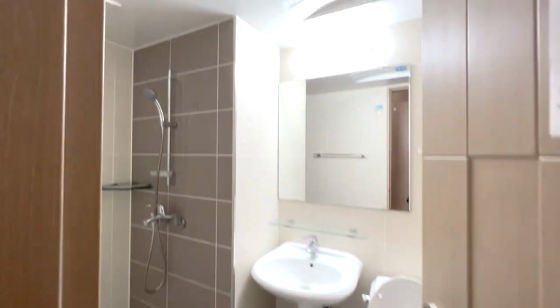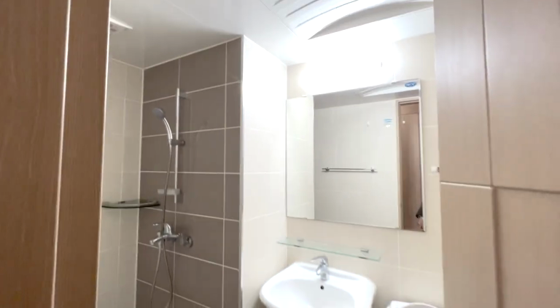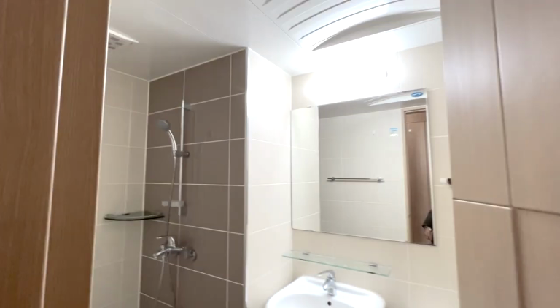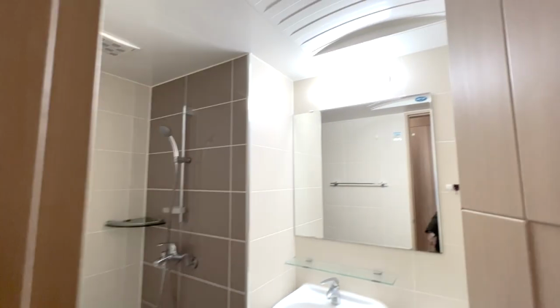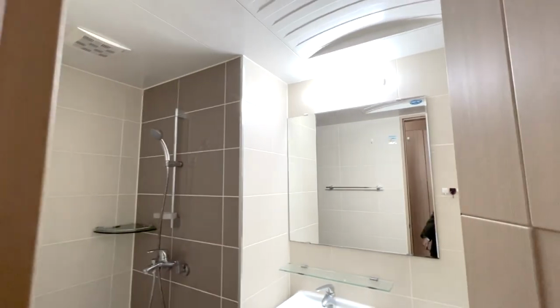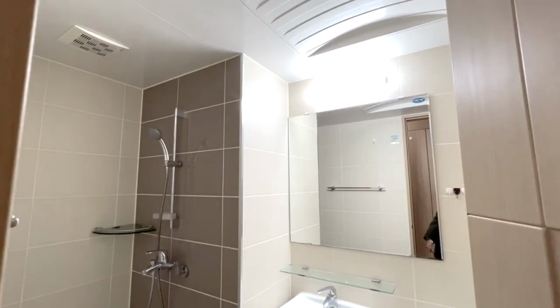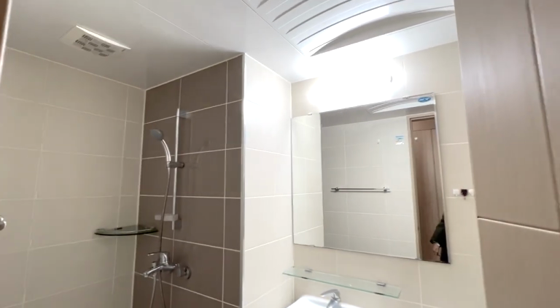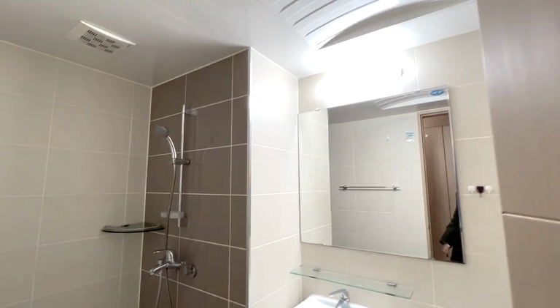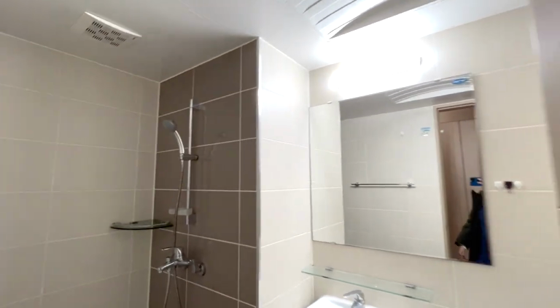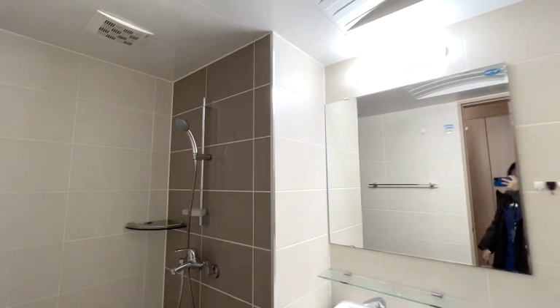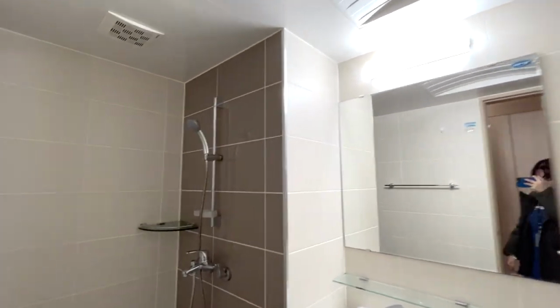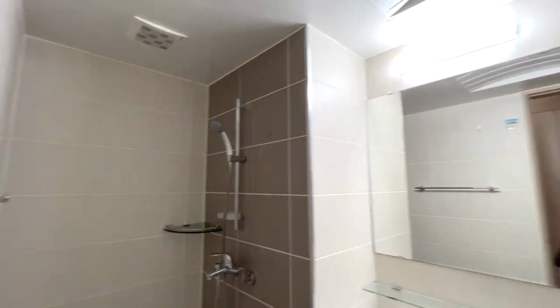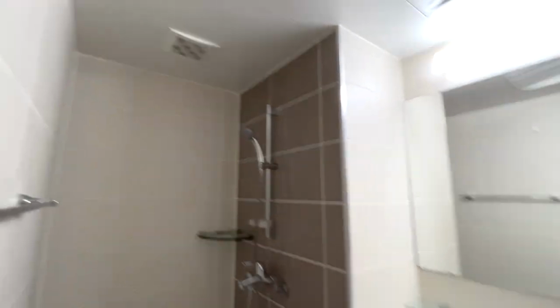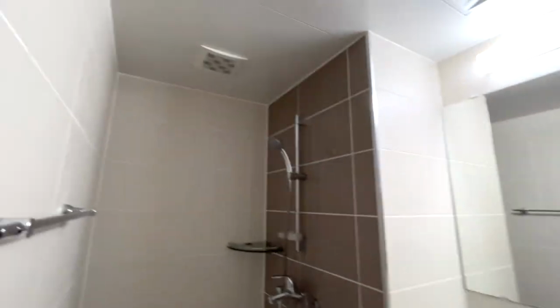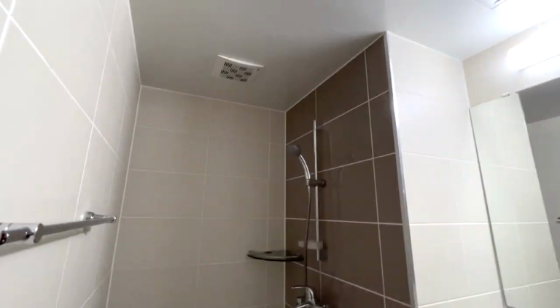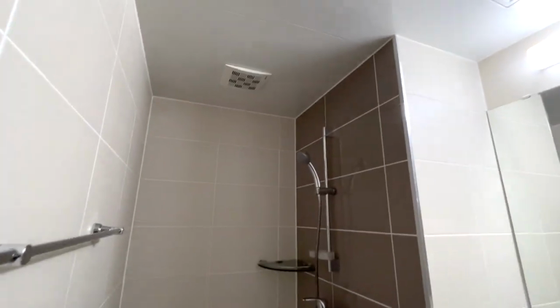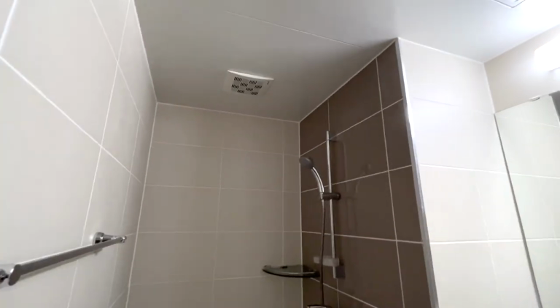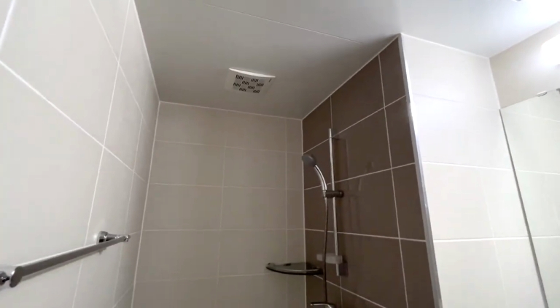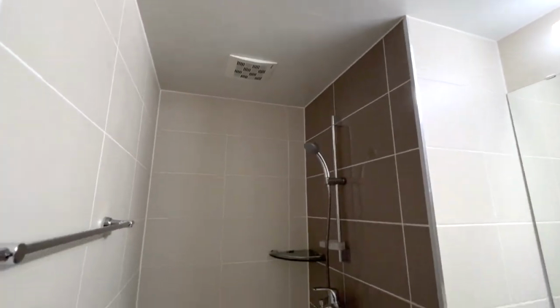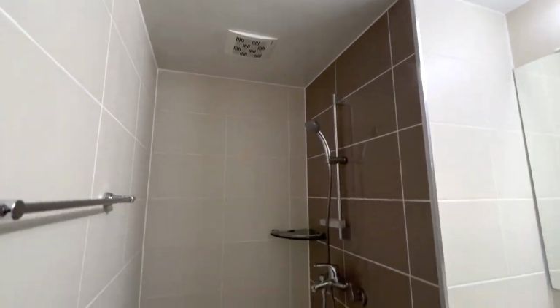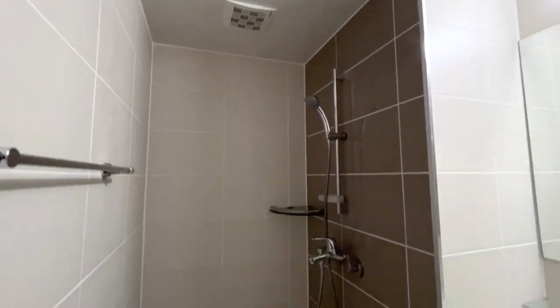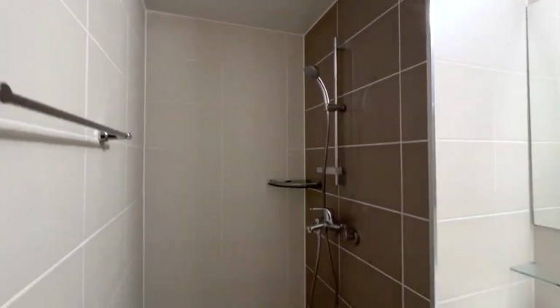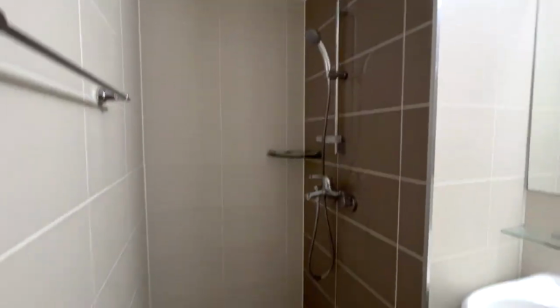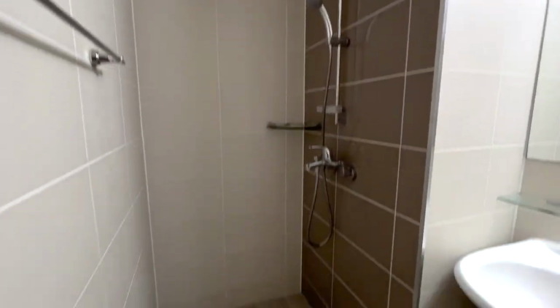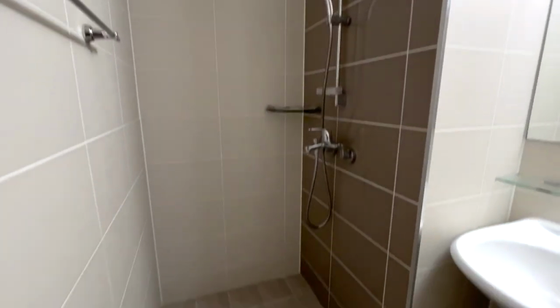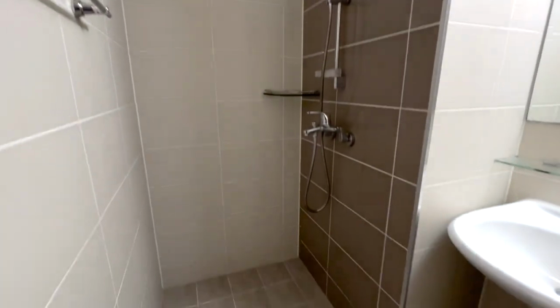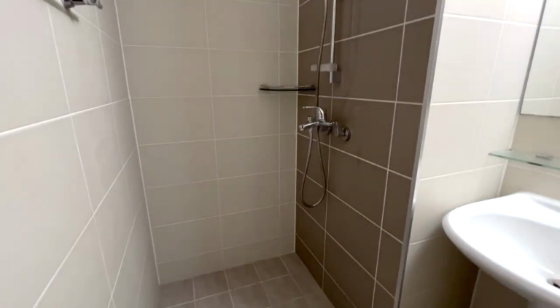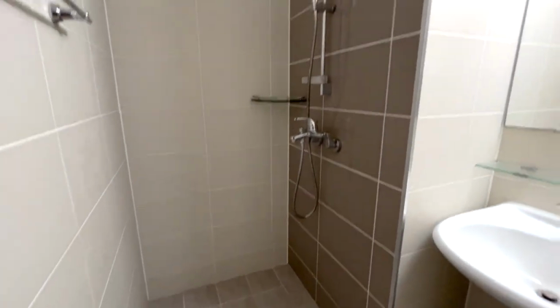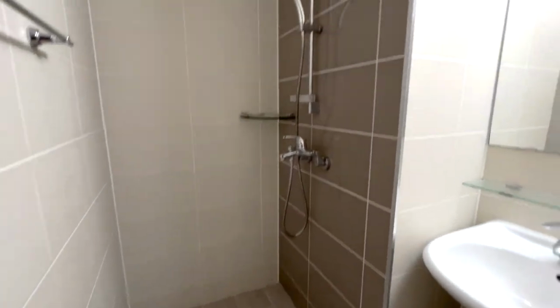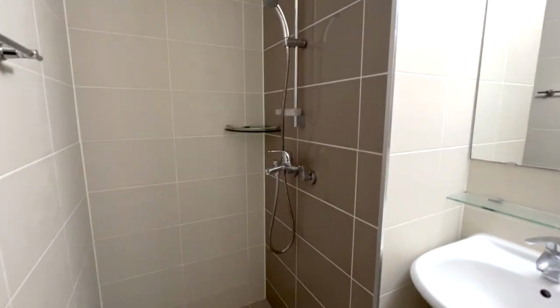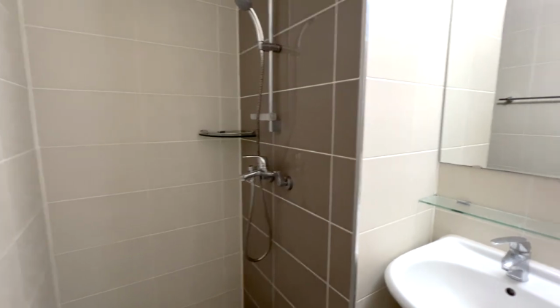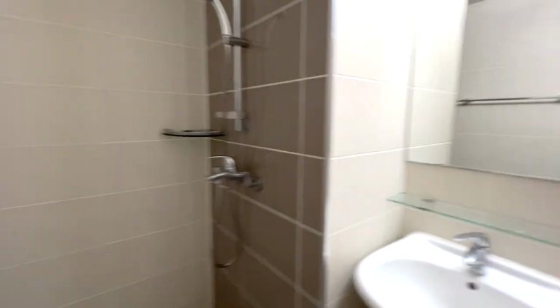The bathroom is big enough for us. It's not old, which I like, and it's easy to clean.